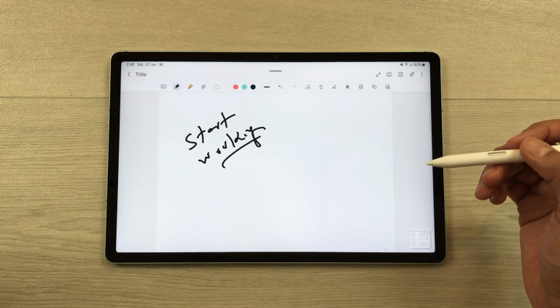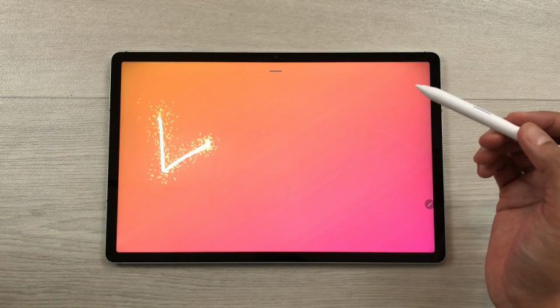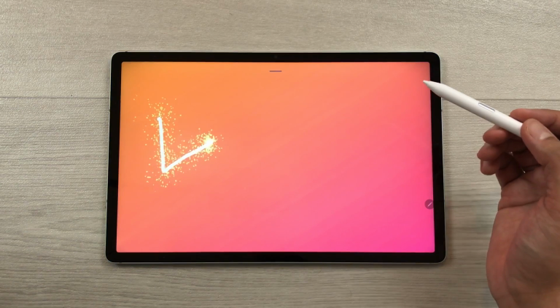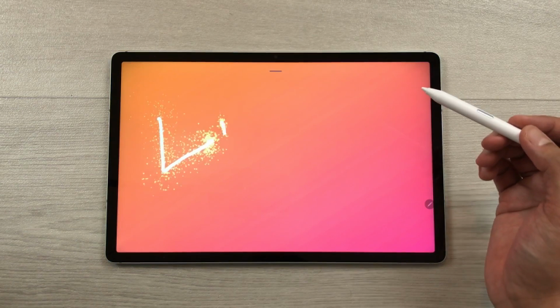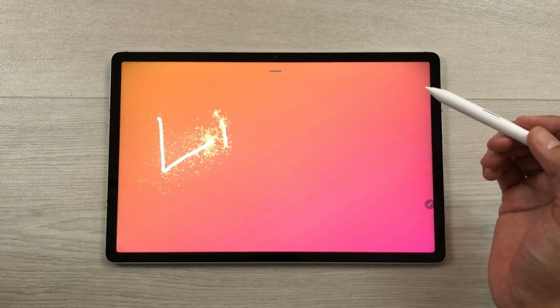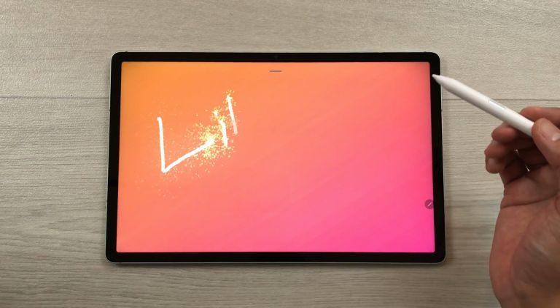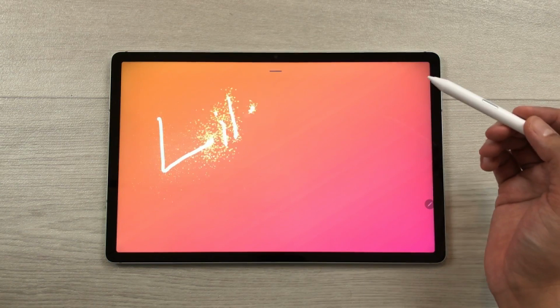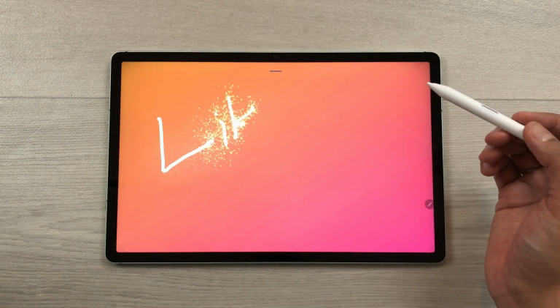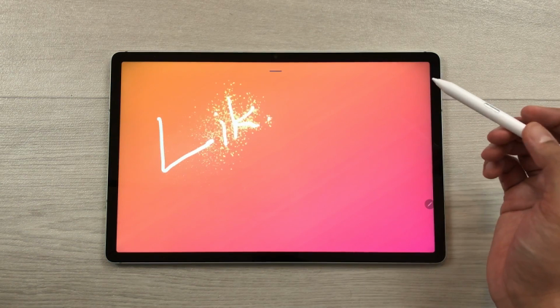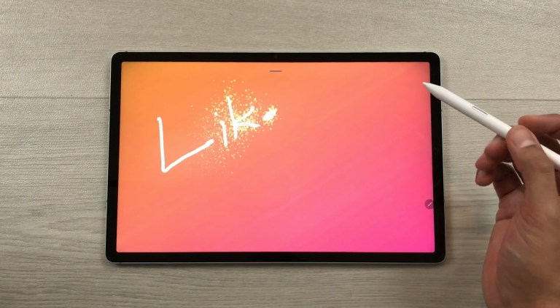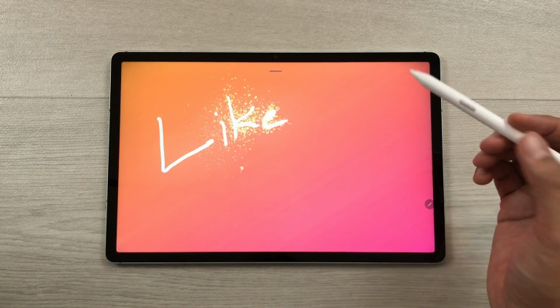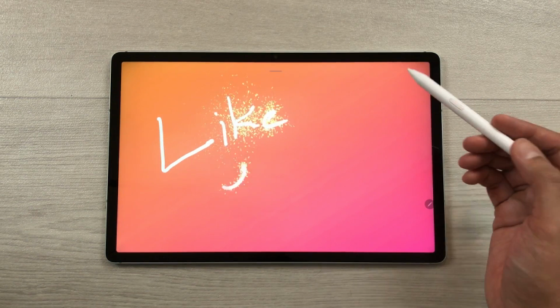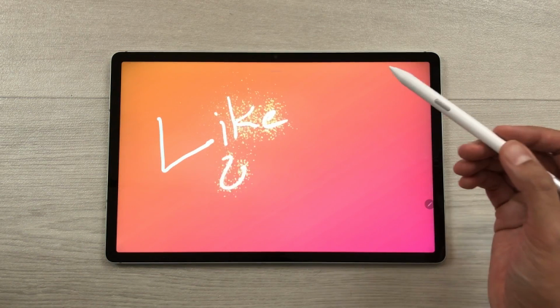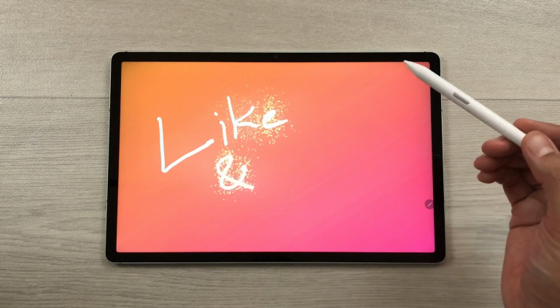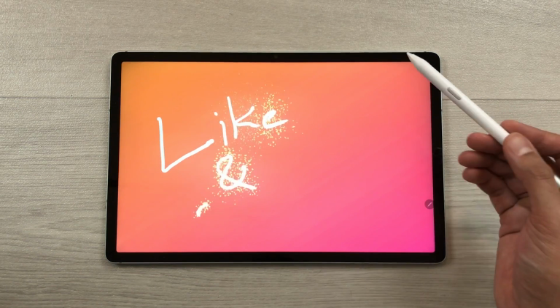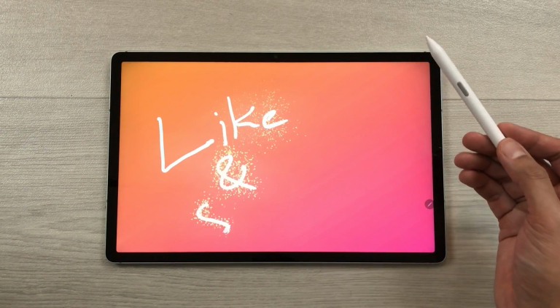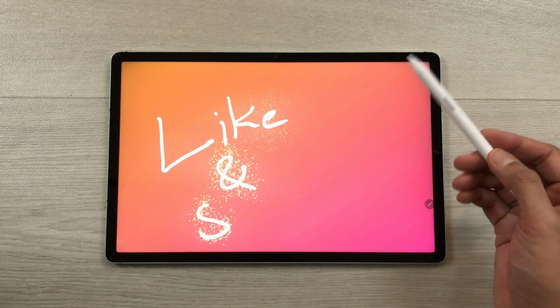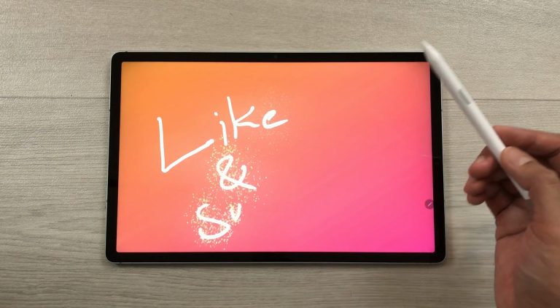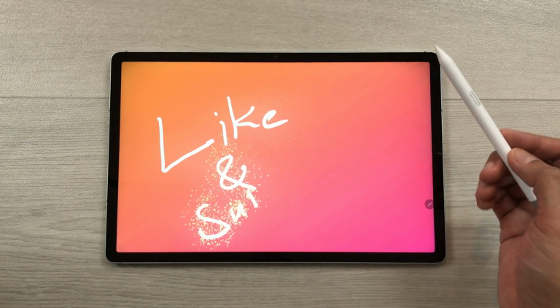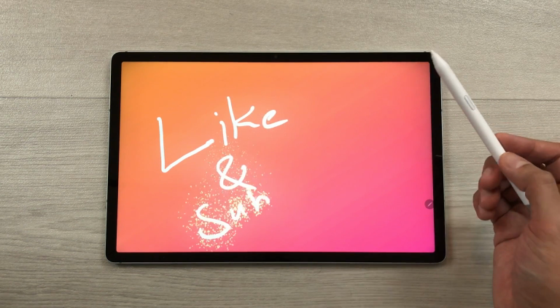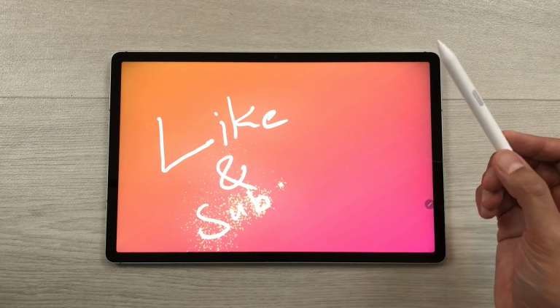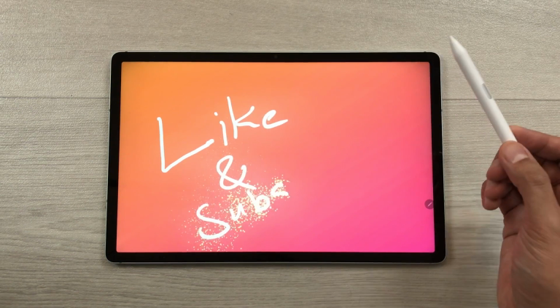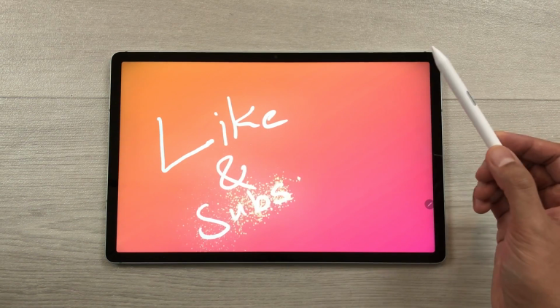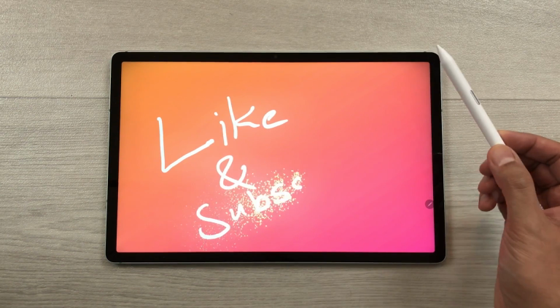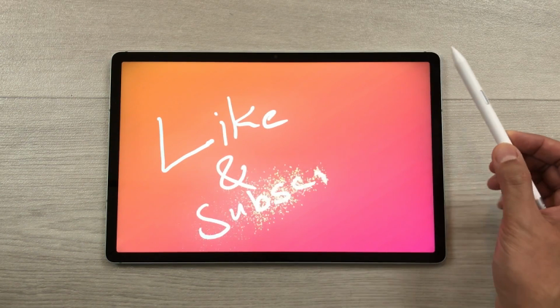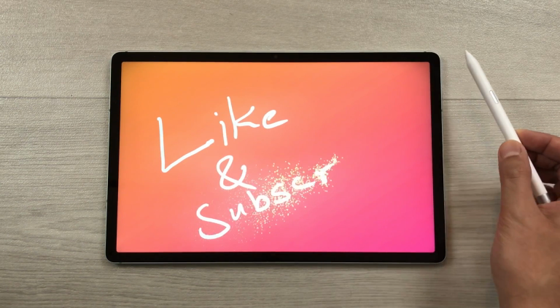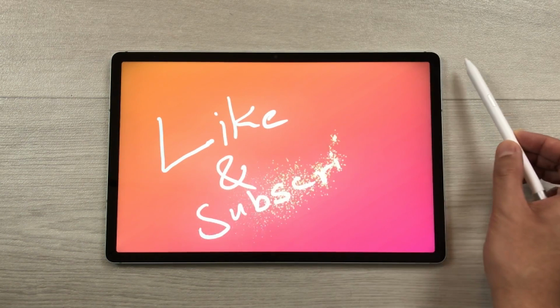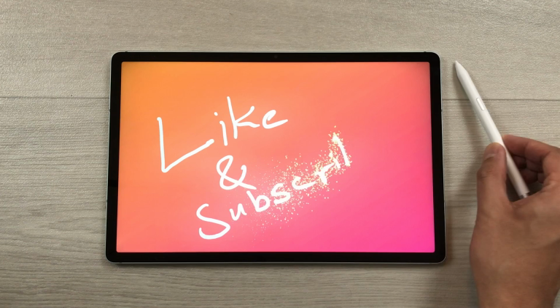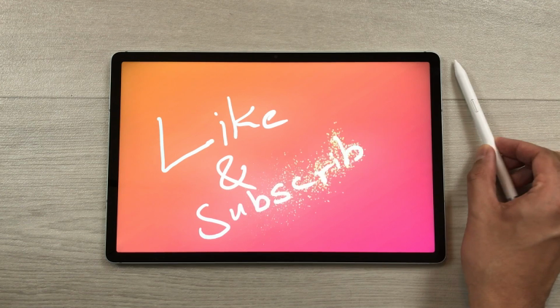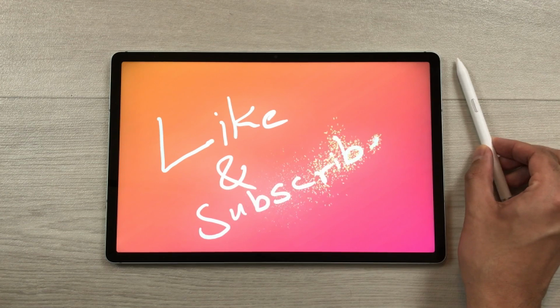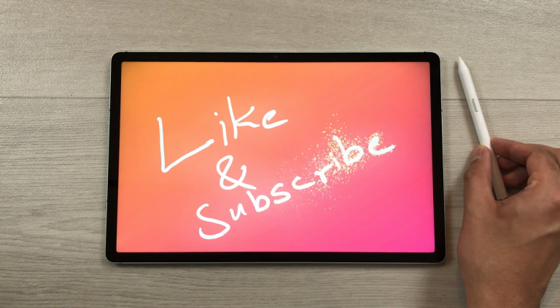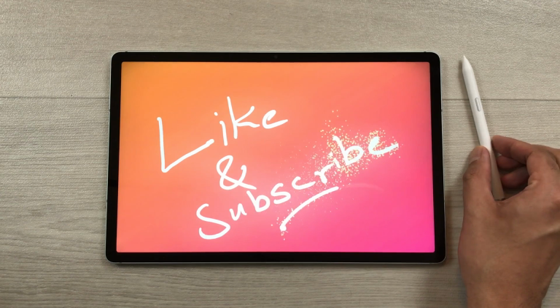So guys, this is it for today's video. Please like this video and please subscribe to my channel. Thank you very much.